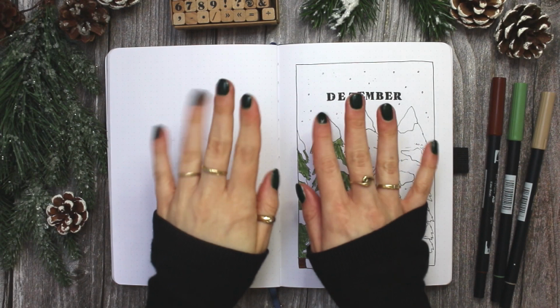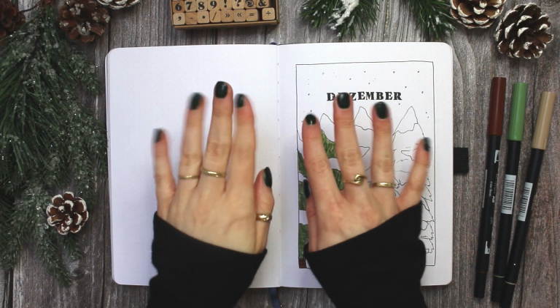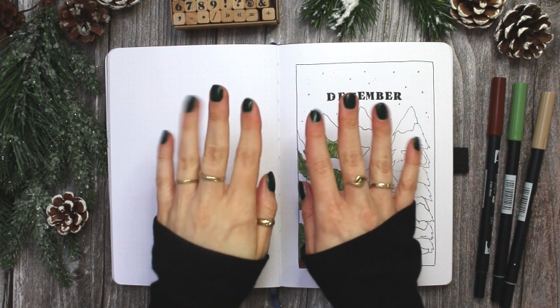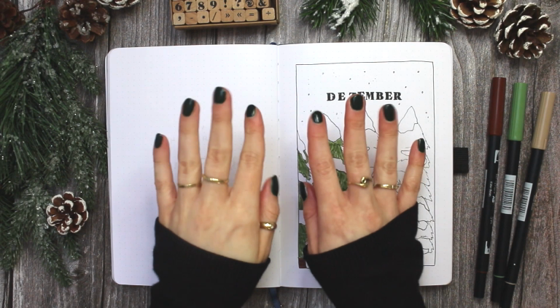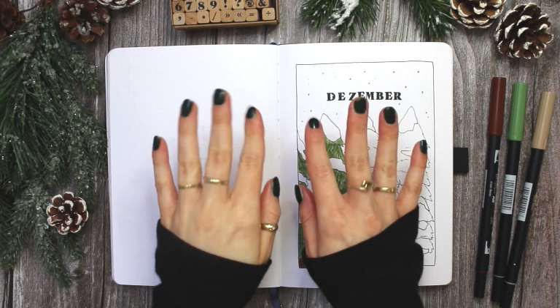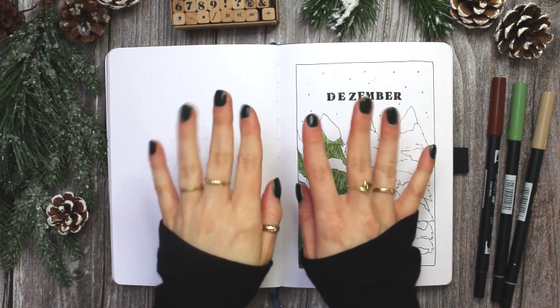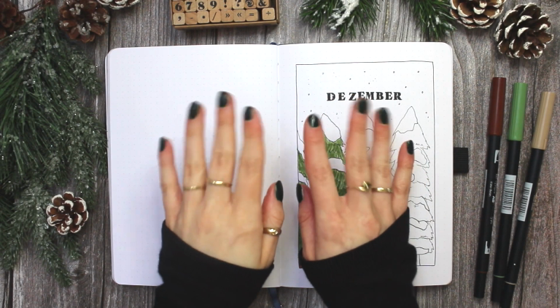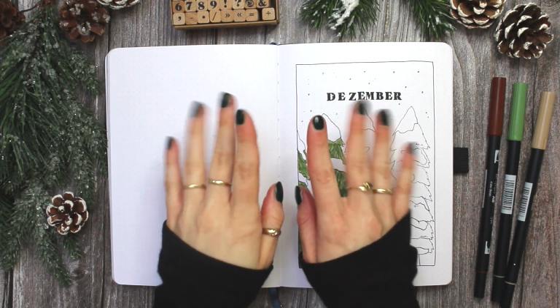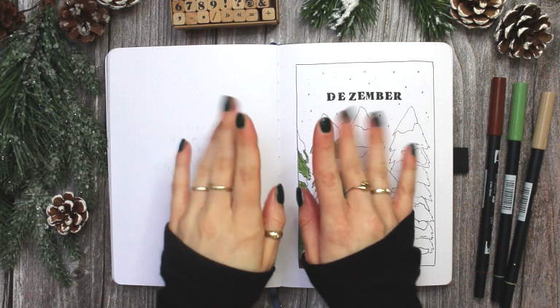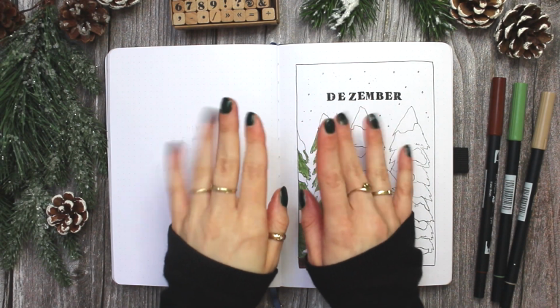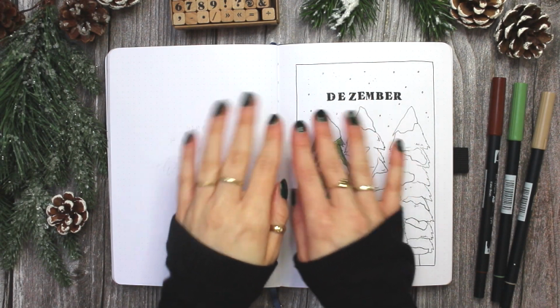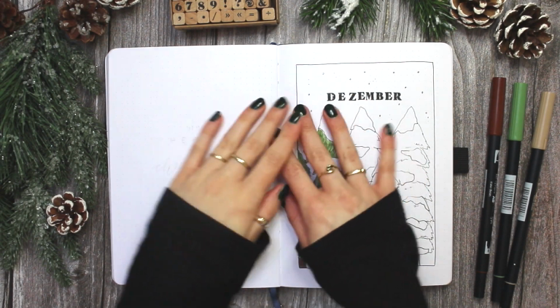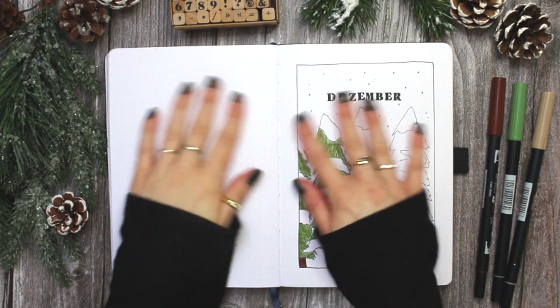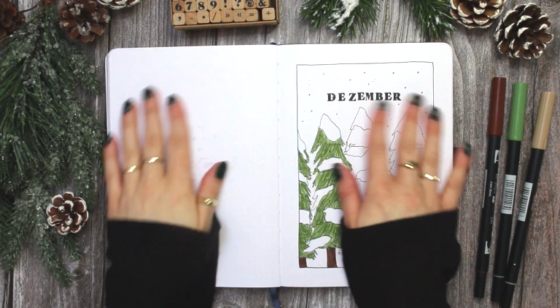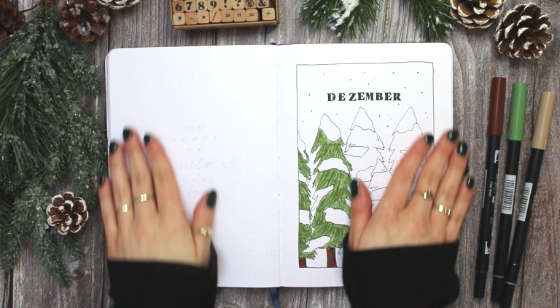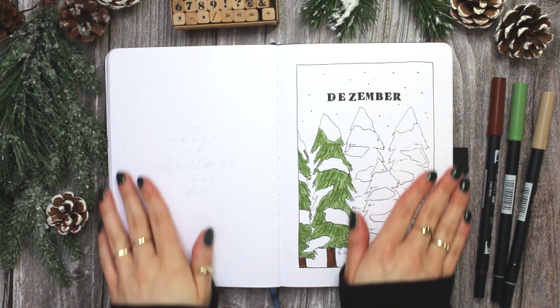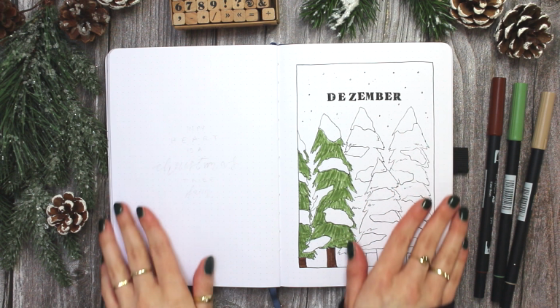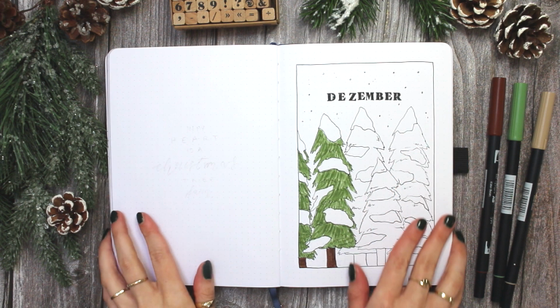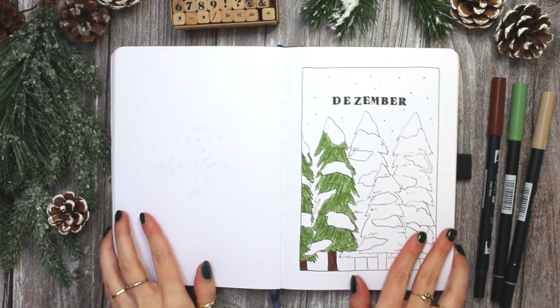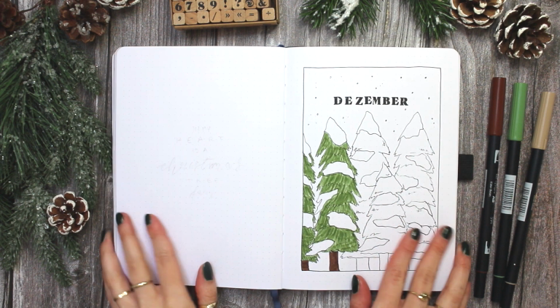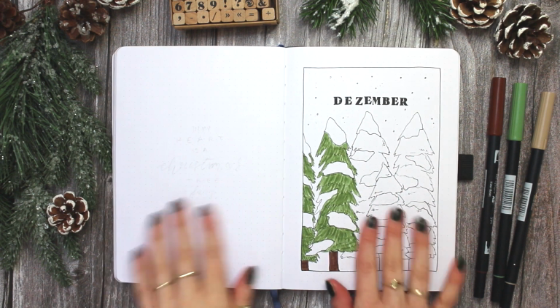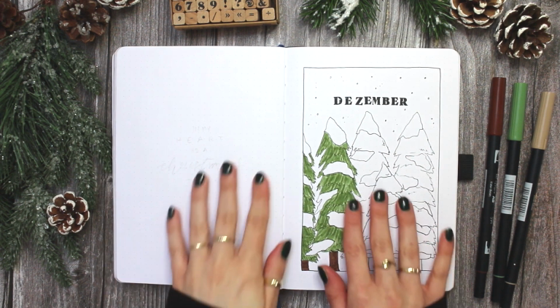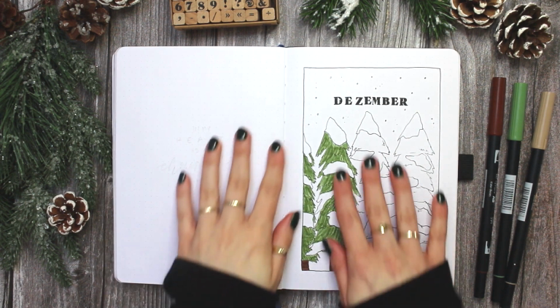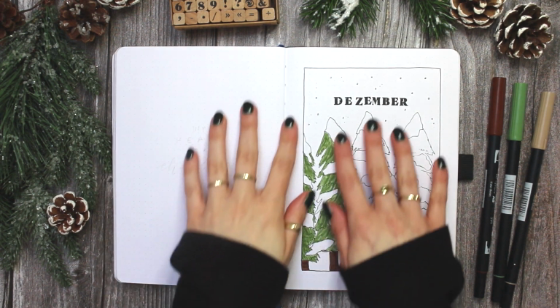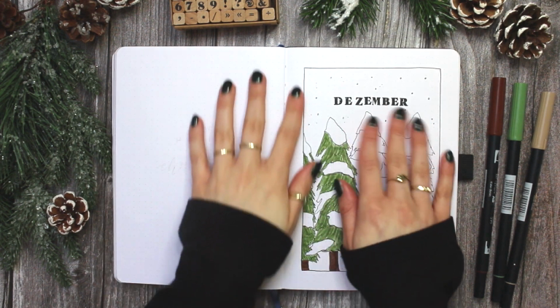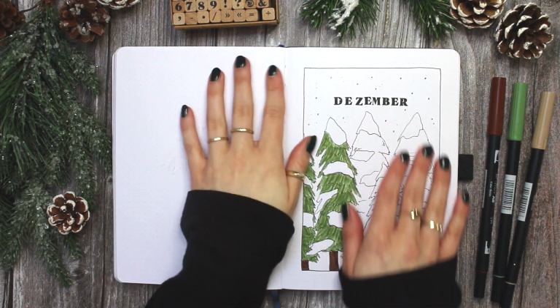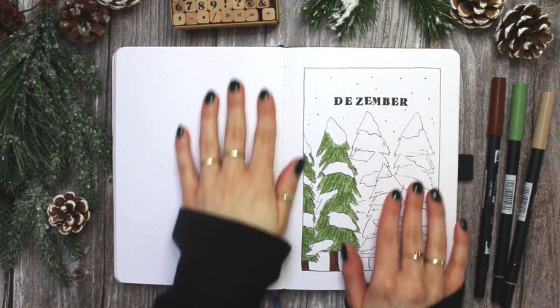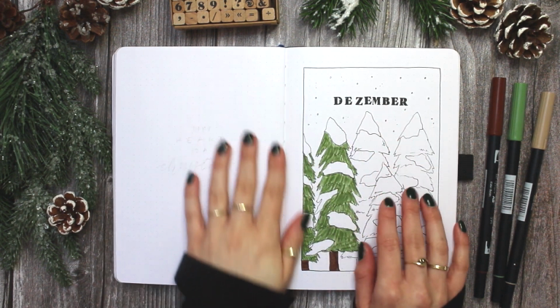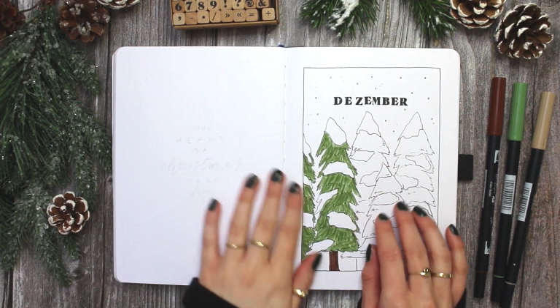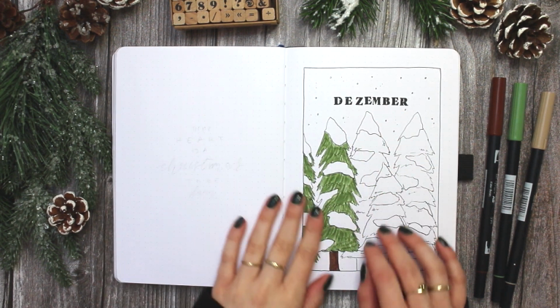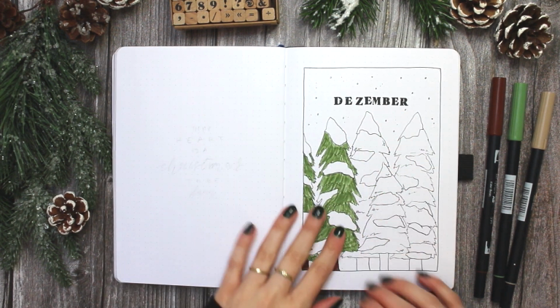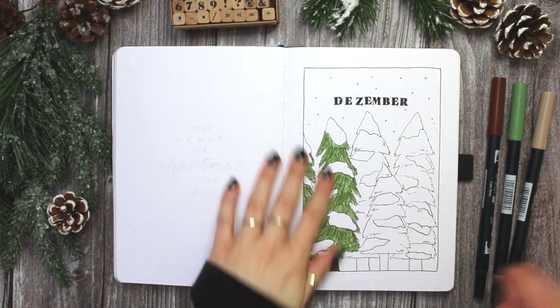Hello everybody! Welcome back to my channel and to my December plan with me video. Let's get right into it.